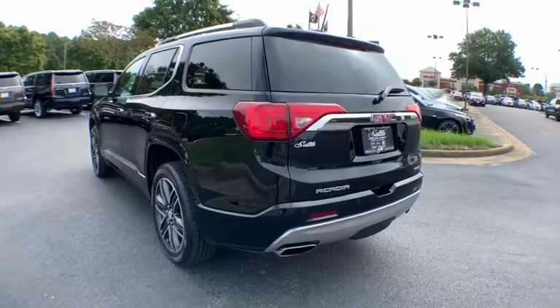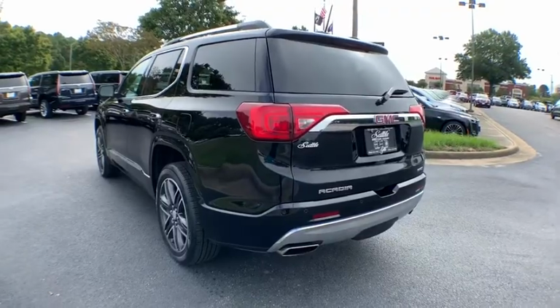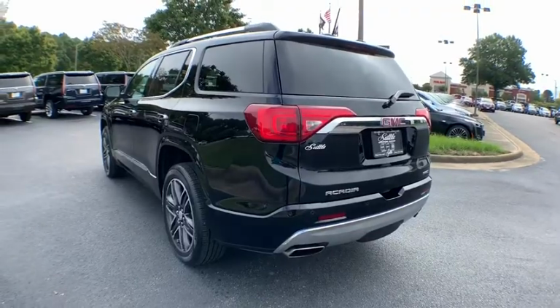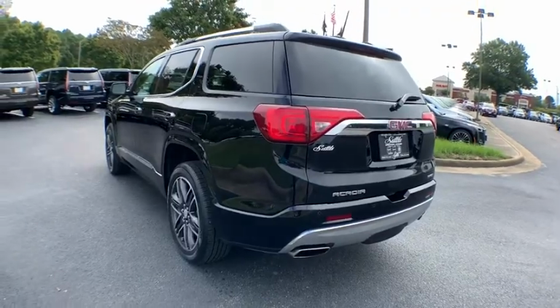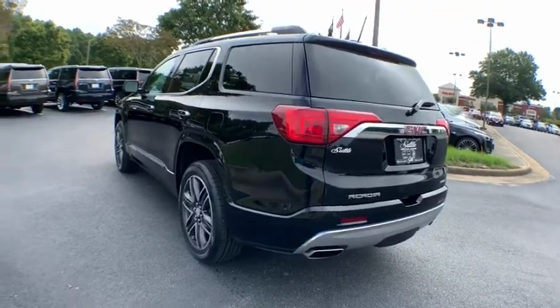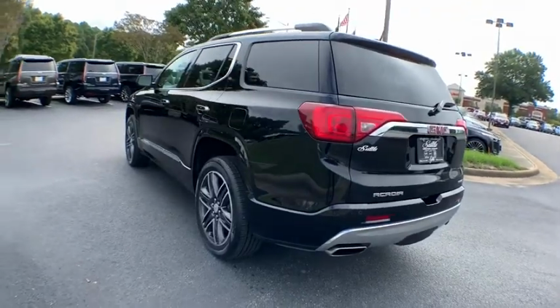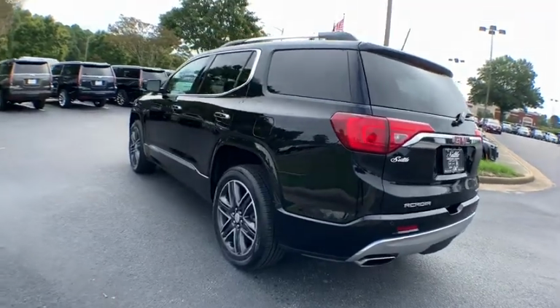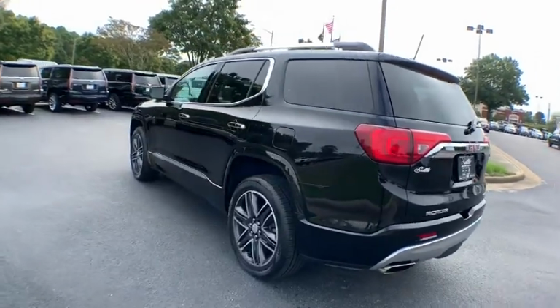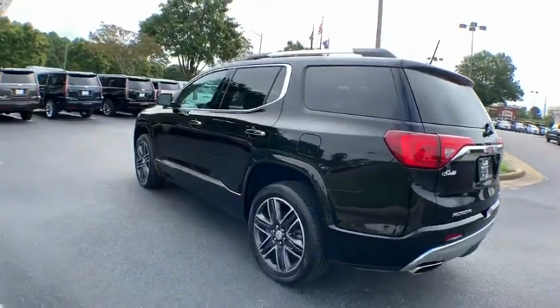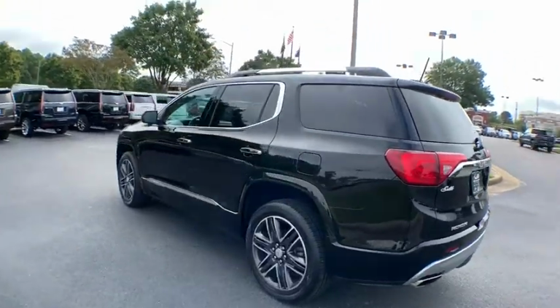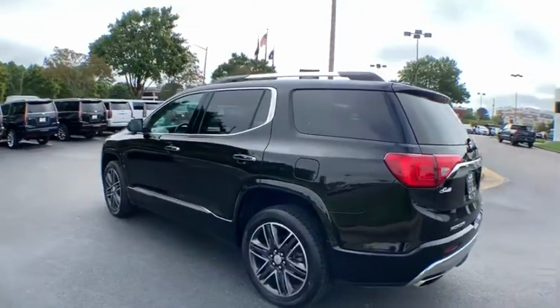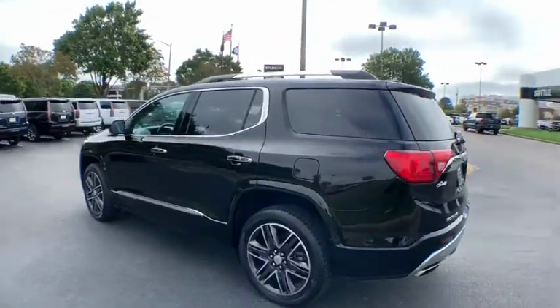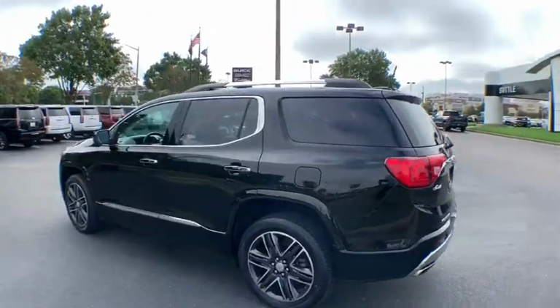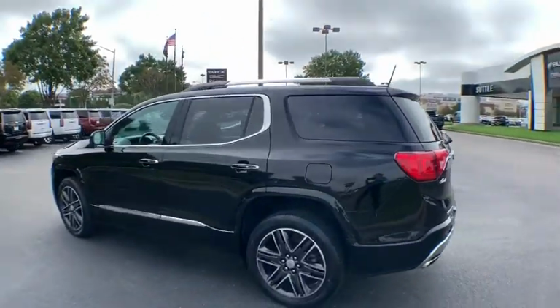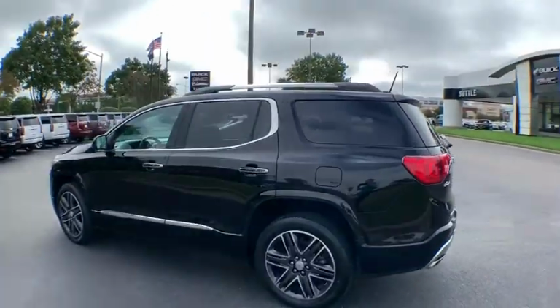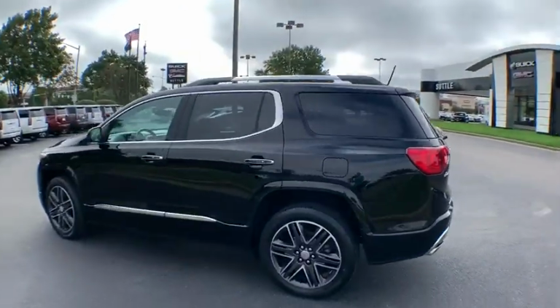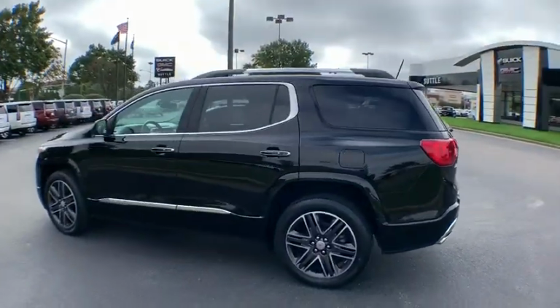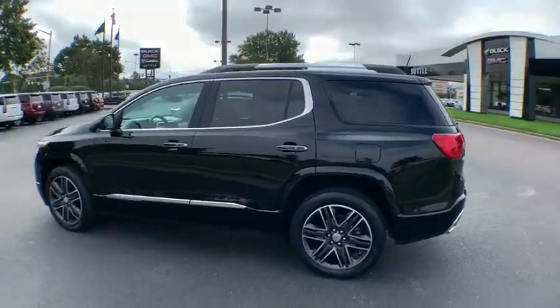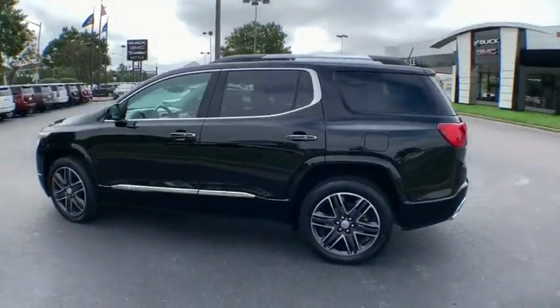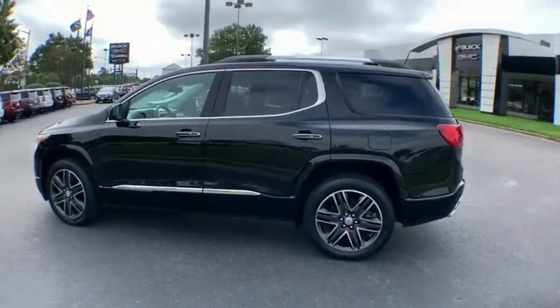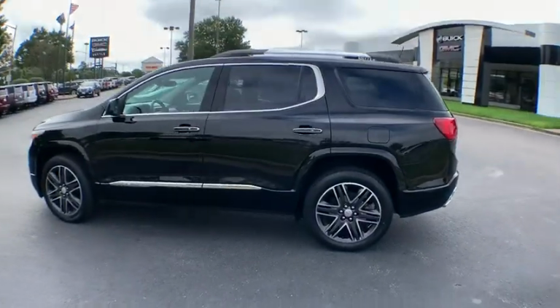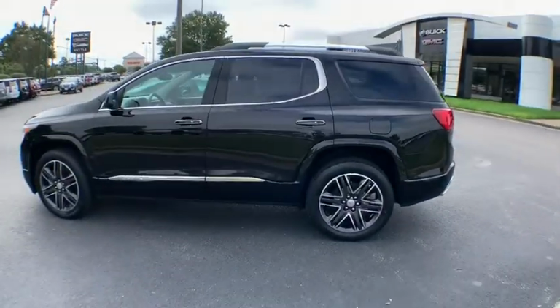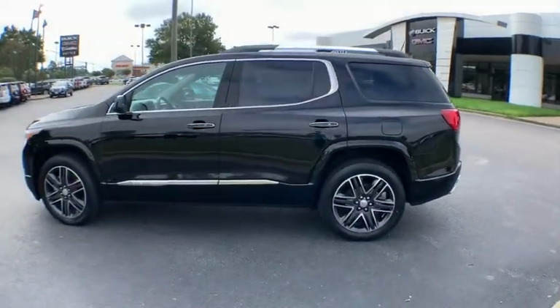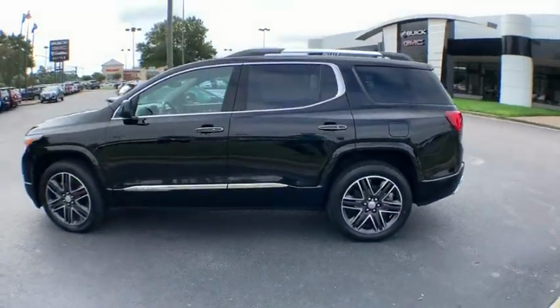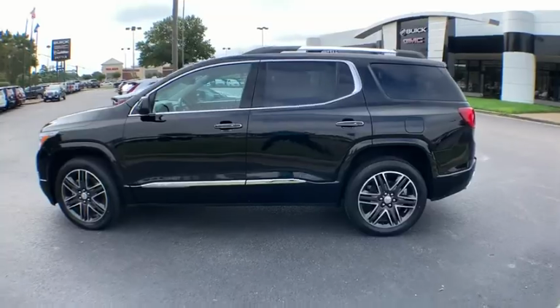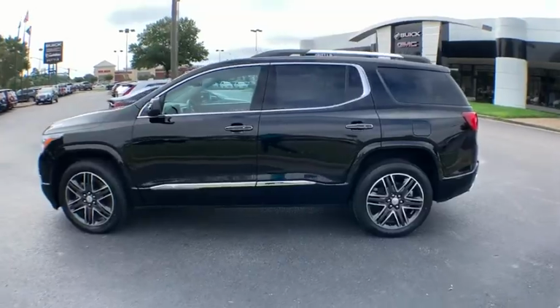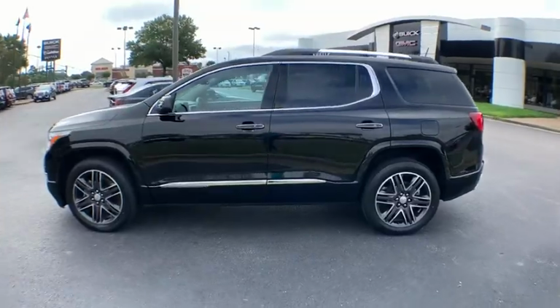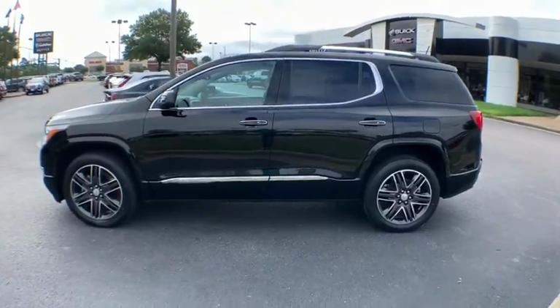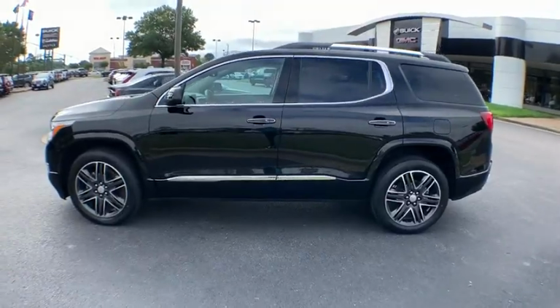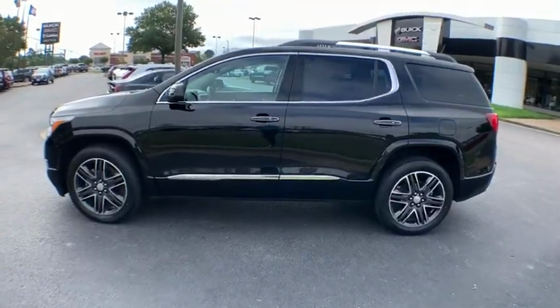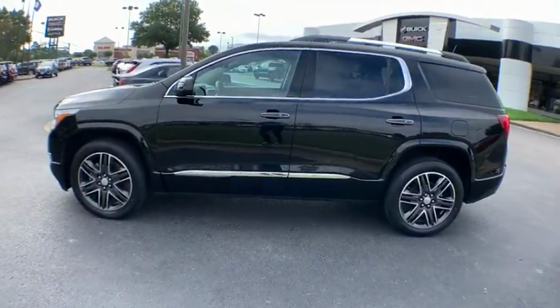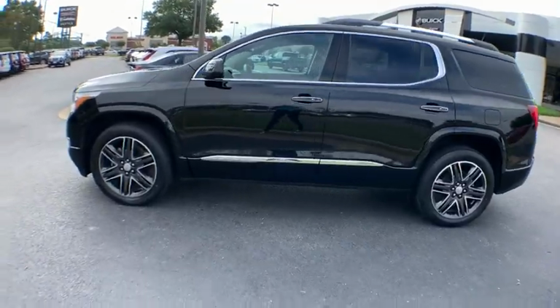This vehicle has less than 45,000 miles. Here are some of this vehicle's great options: power liftgate,